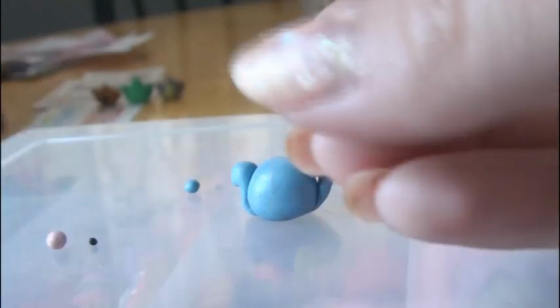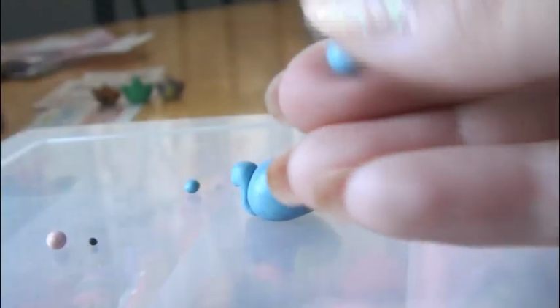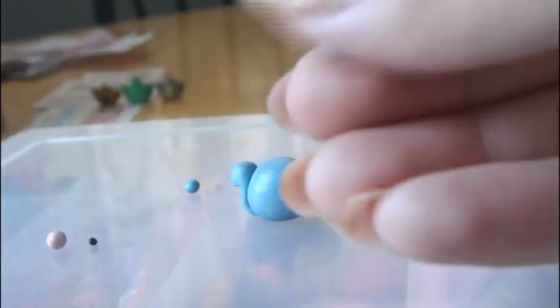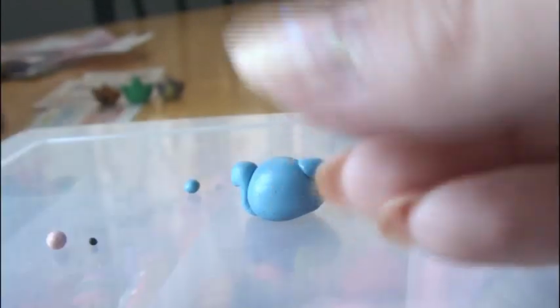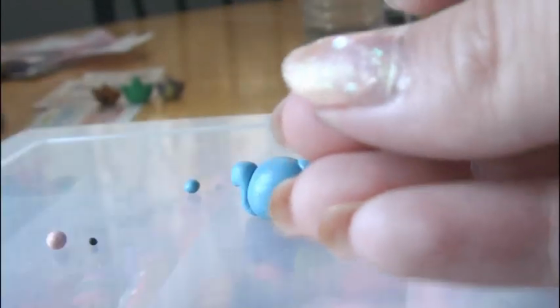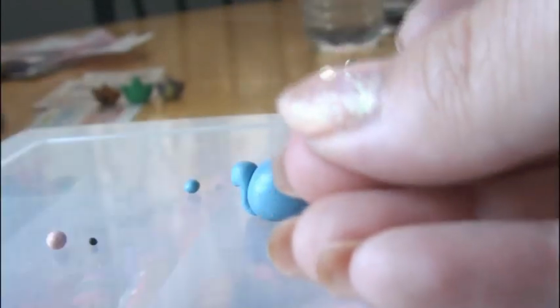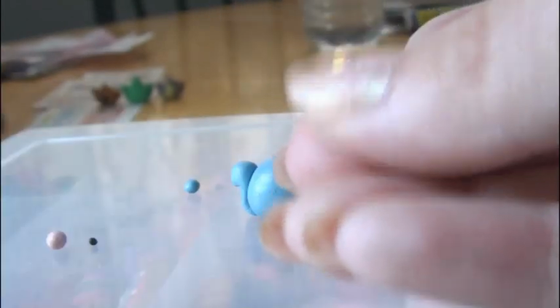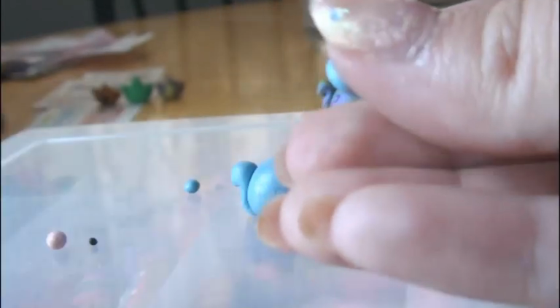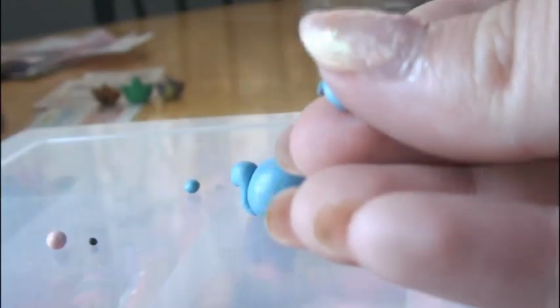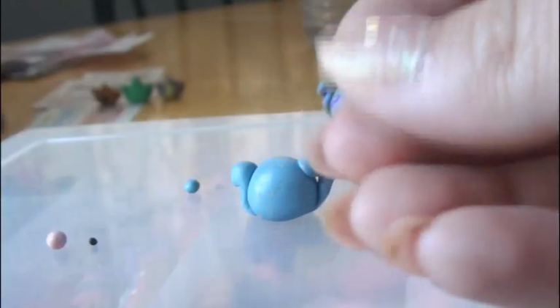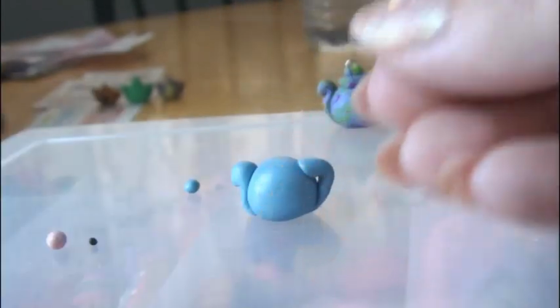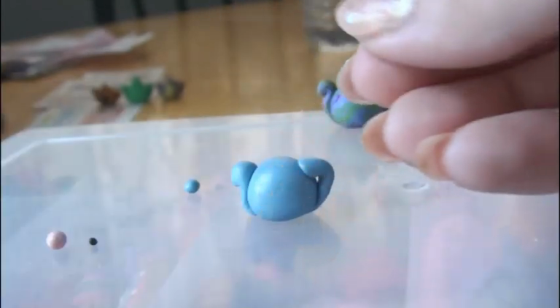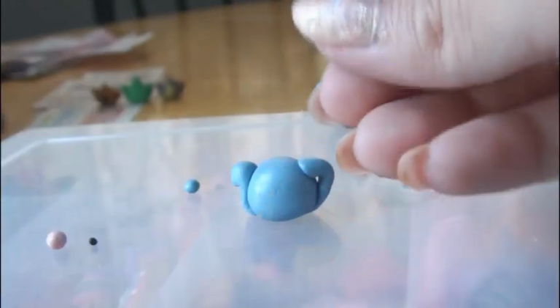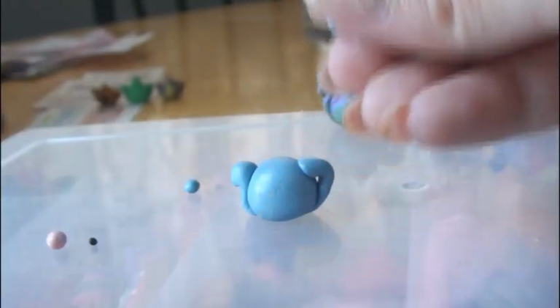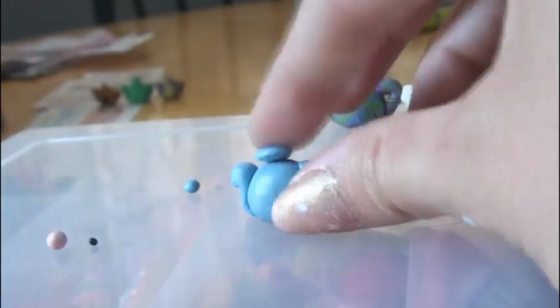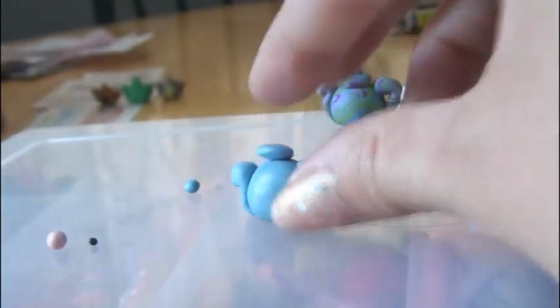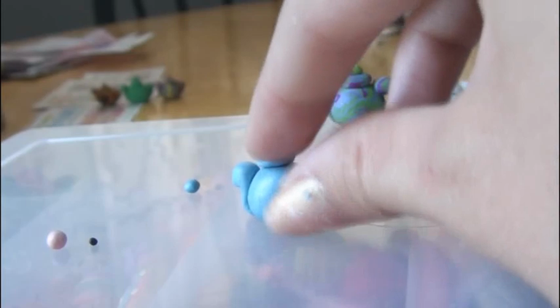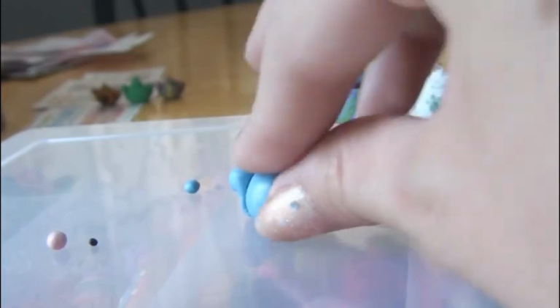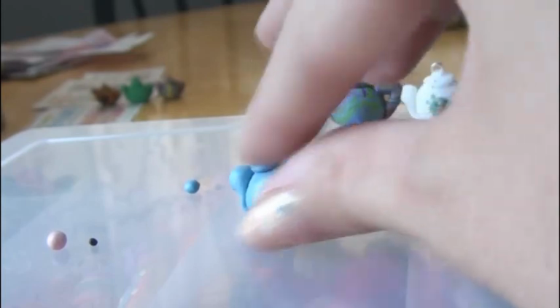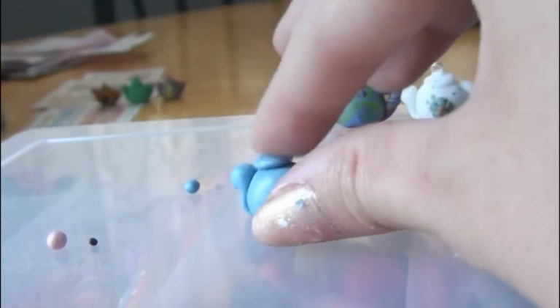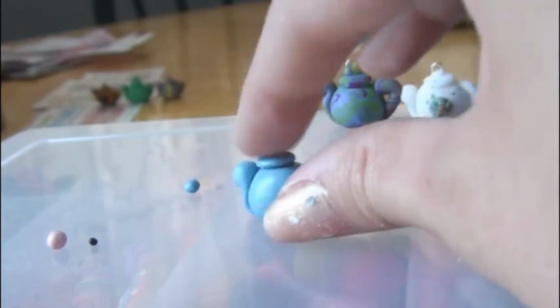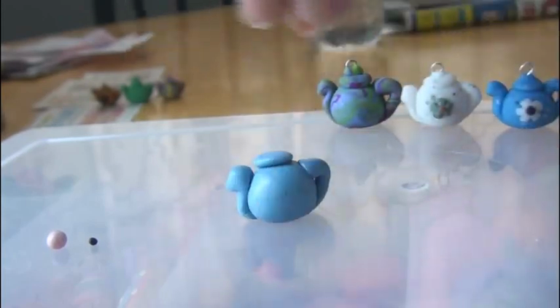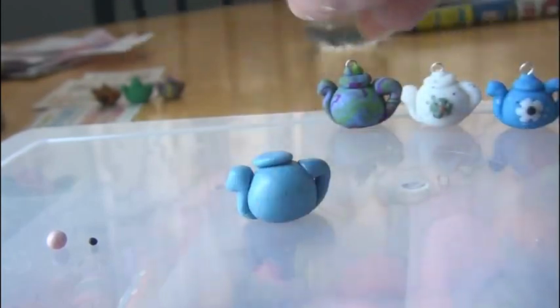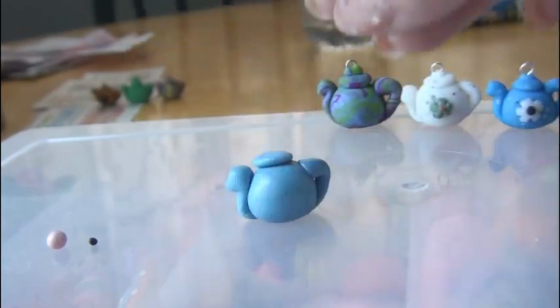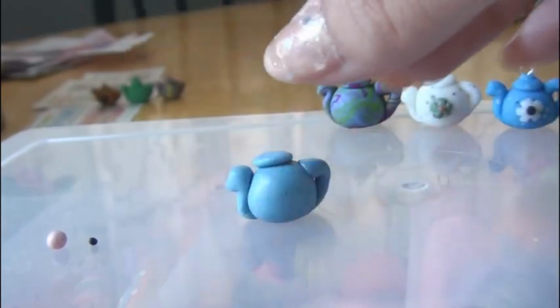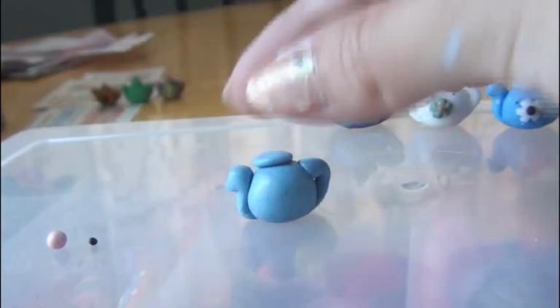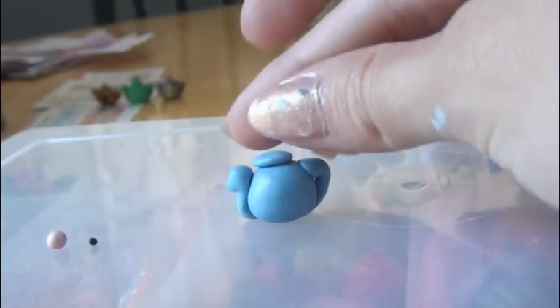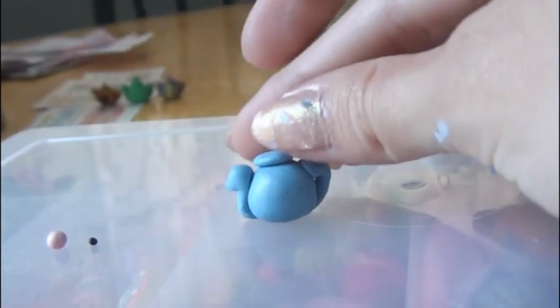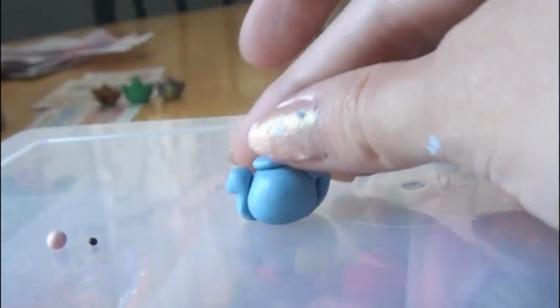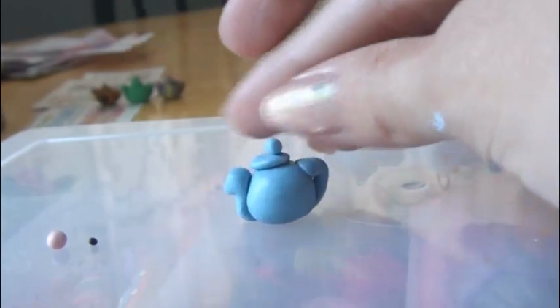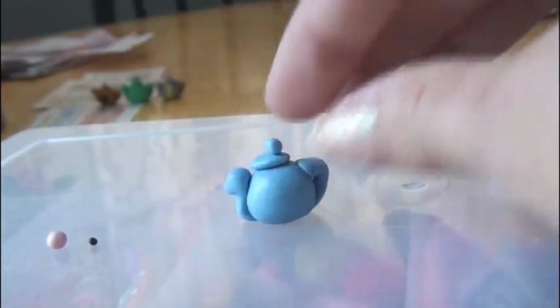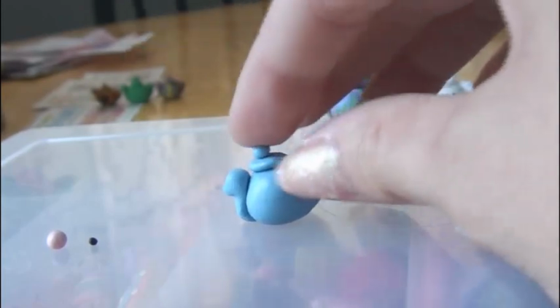Next, roll out a ball and flatten it for the lid. Then take the smaller ball and put that on top.